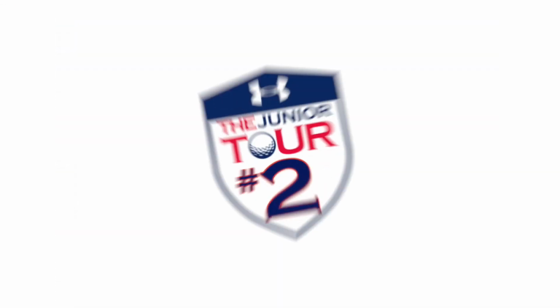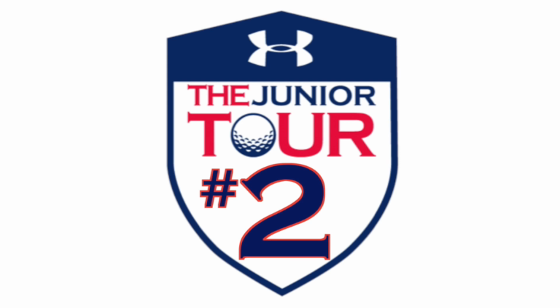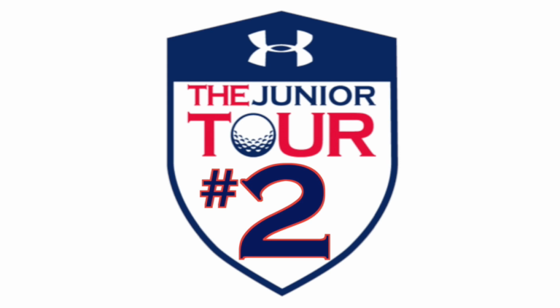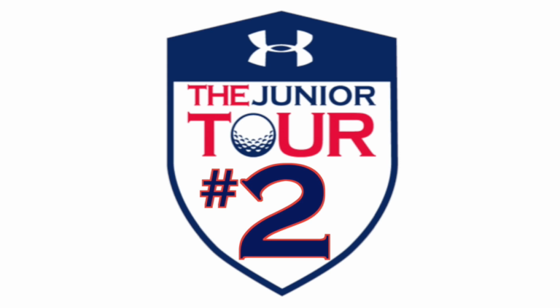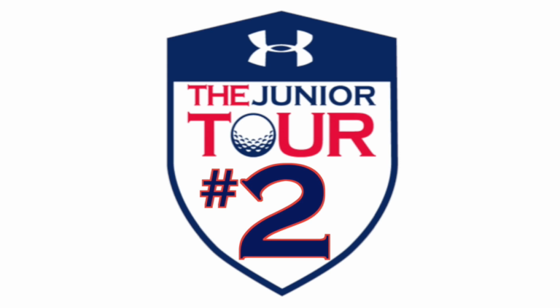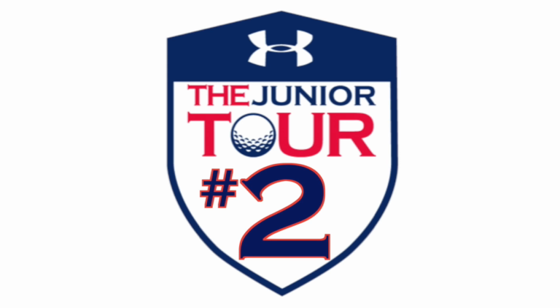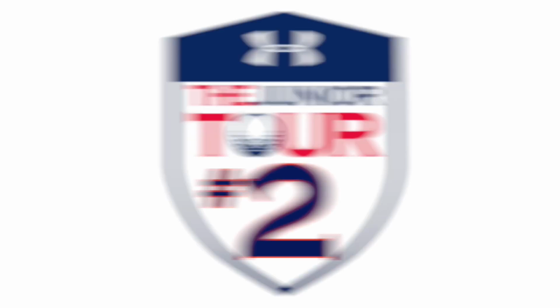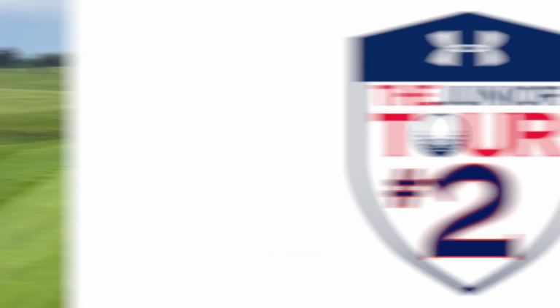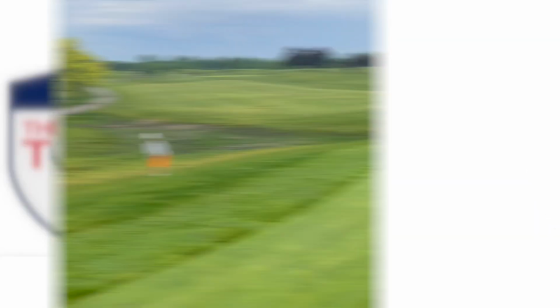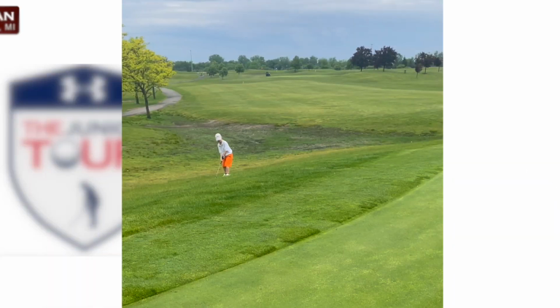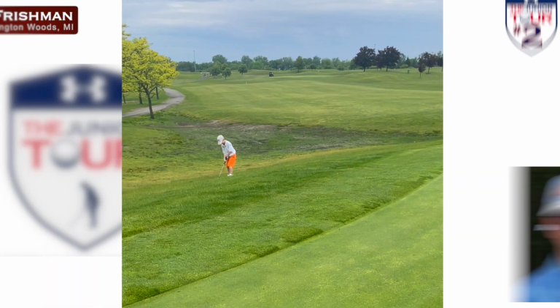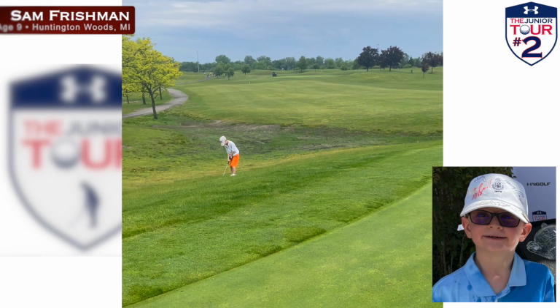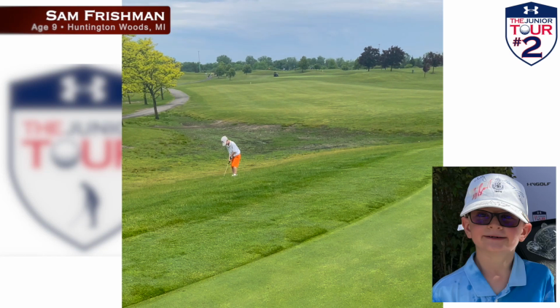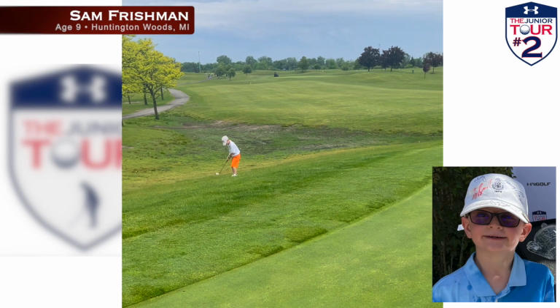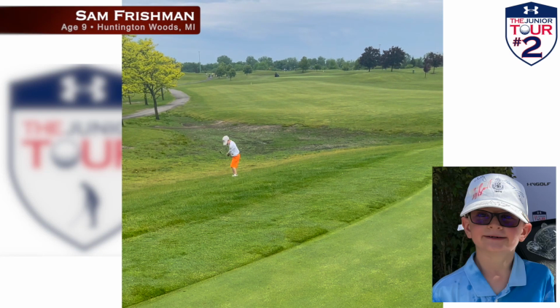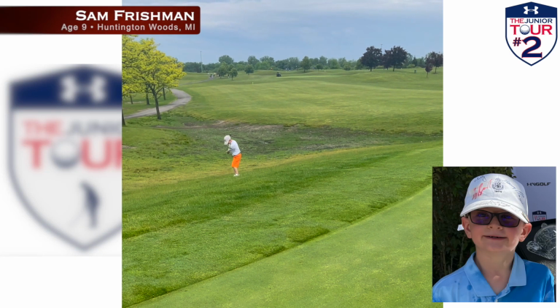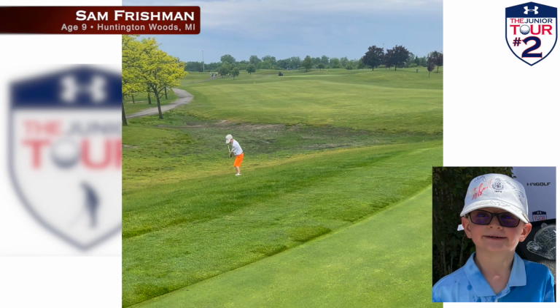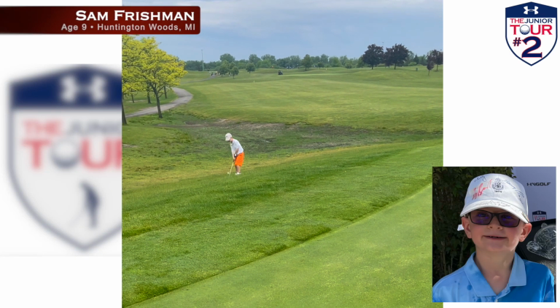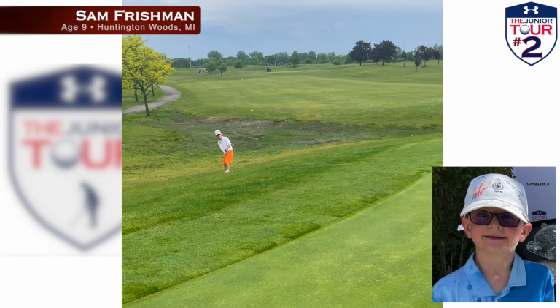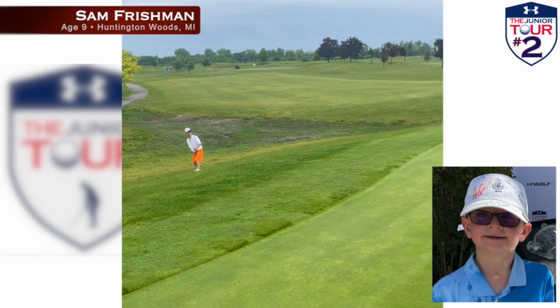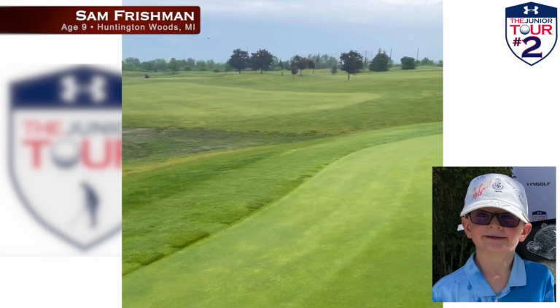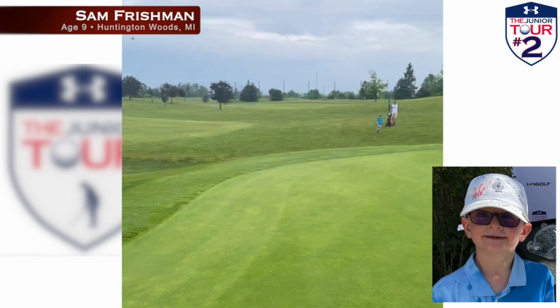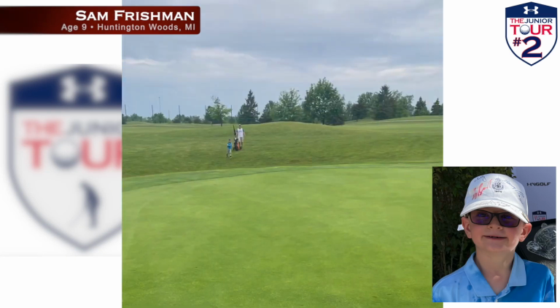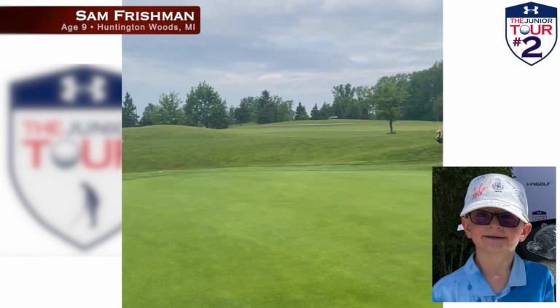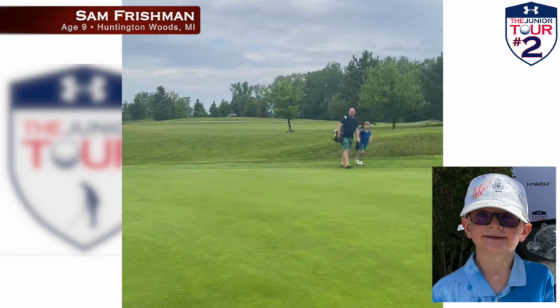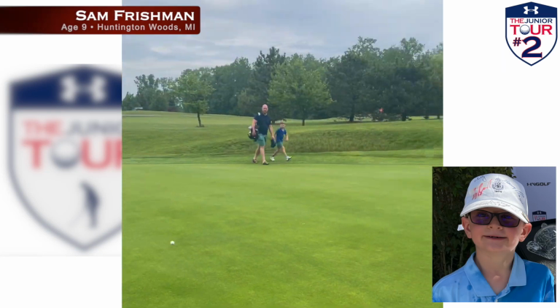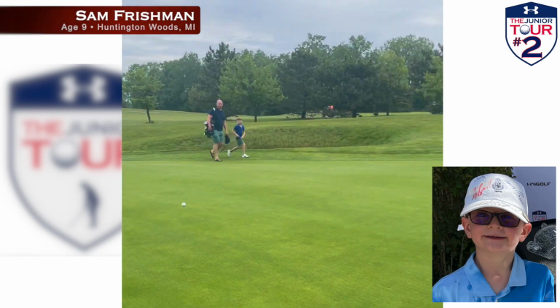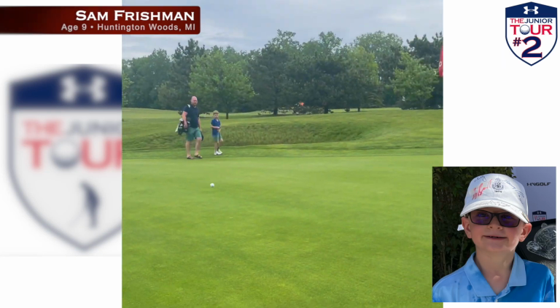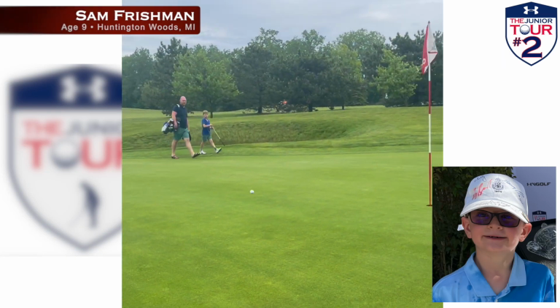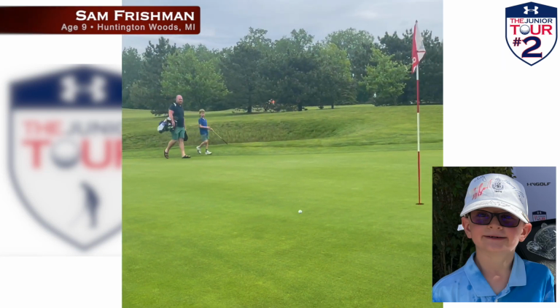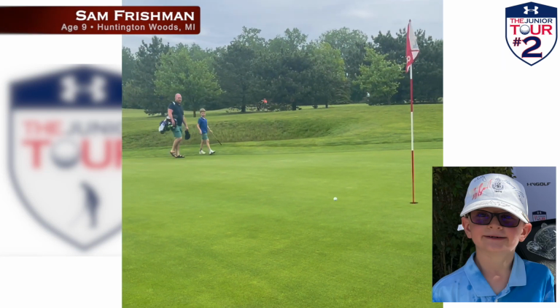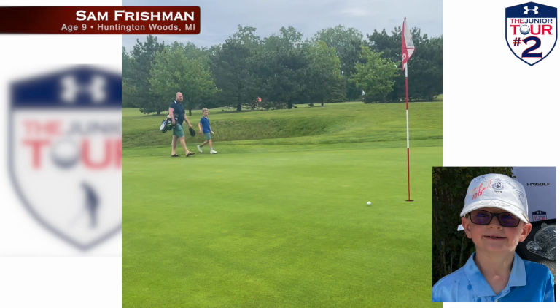Our shot number two comes from nine-year-old Sam Frischman, who plays in the Junior Tour Powered by Under Armour in Northwest Ohio.